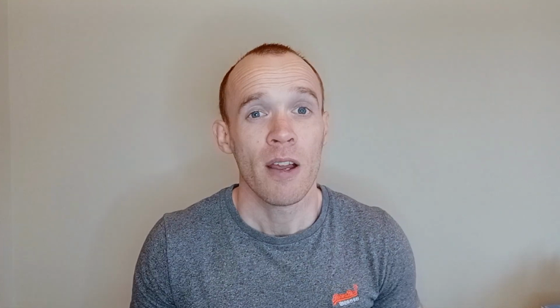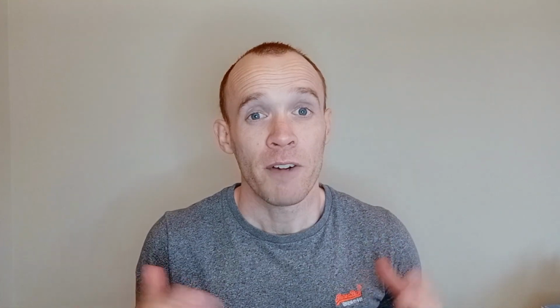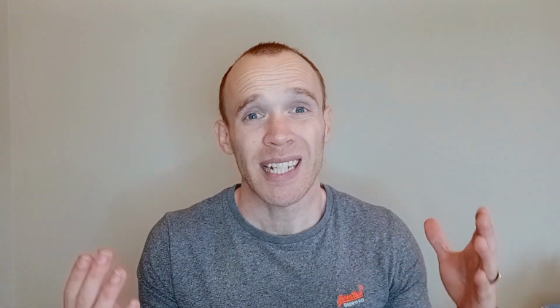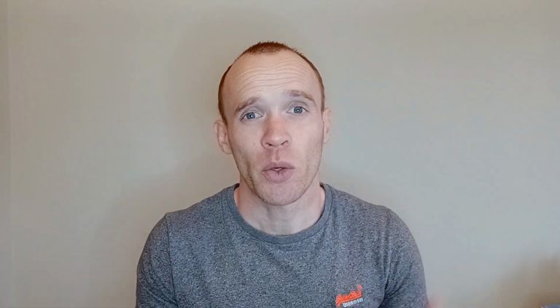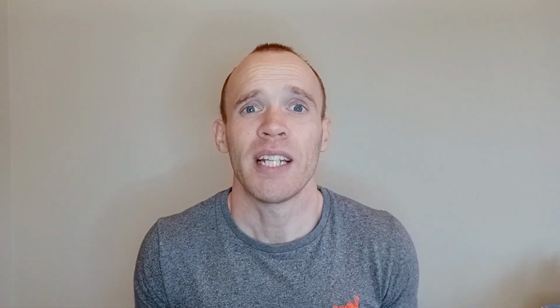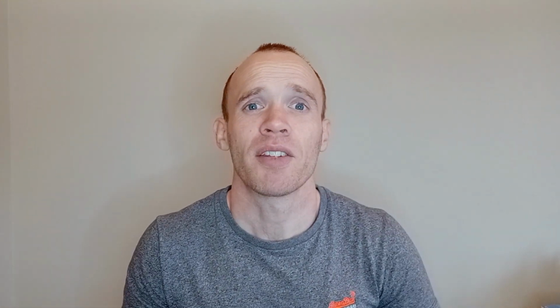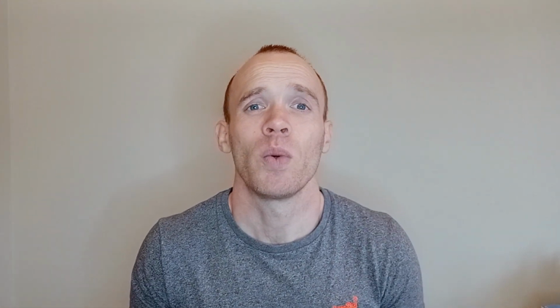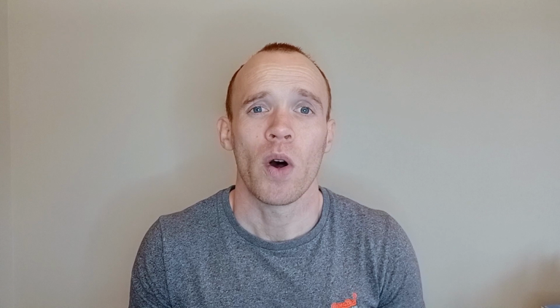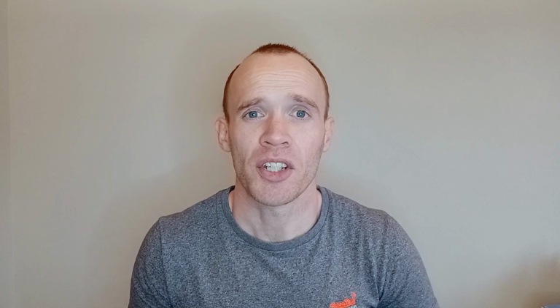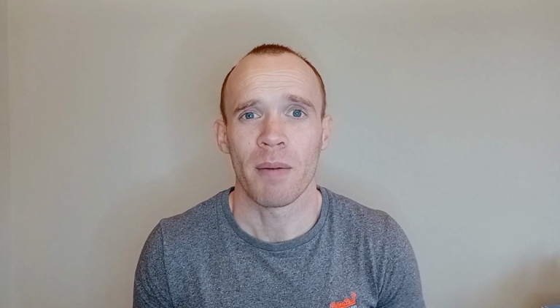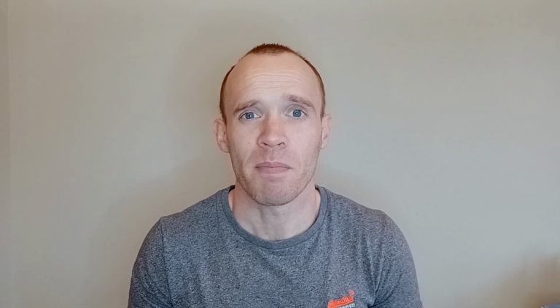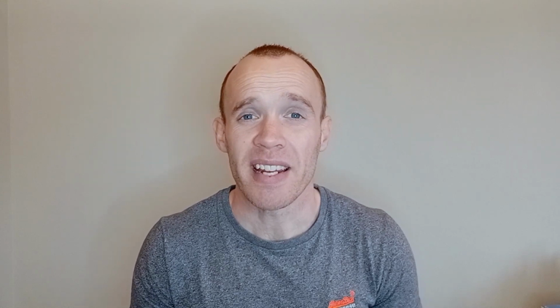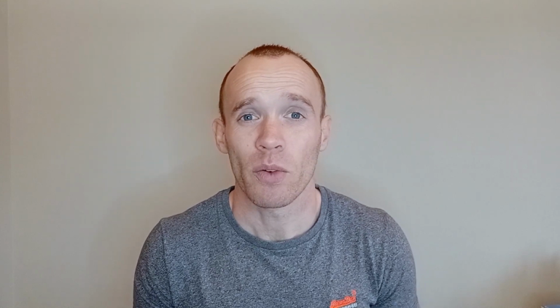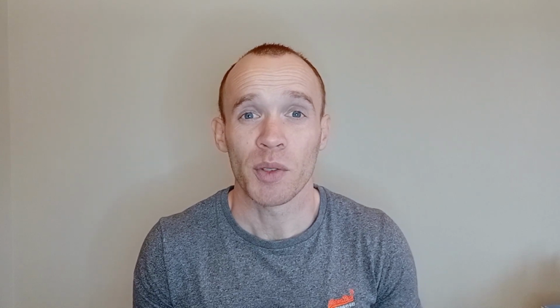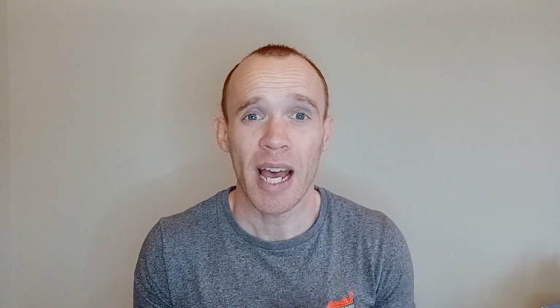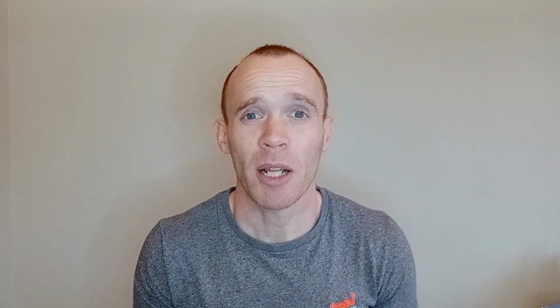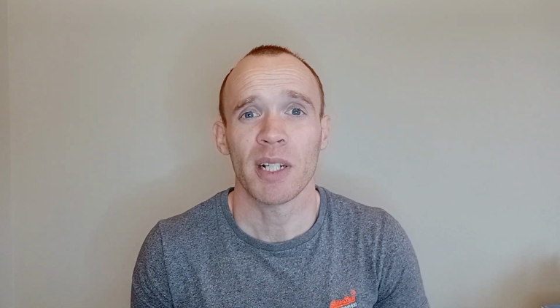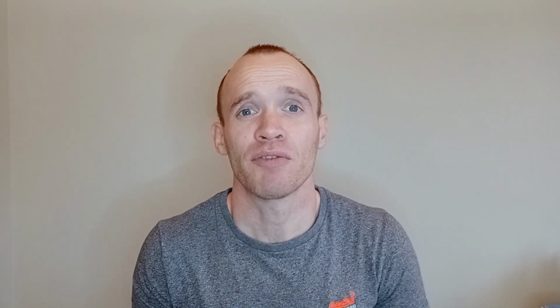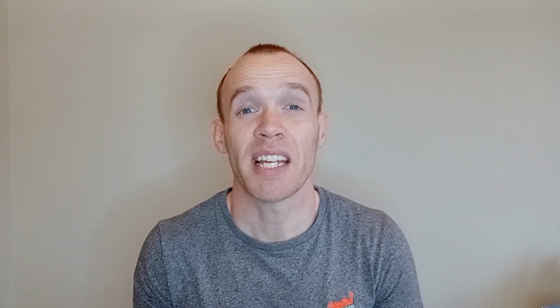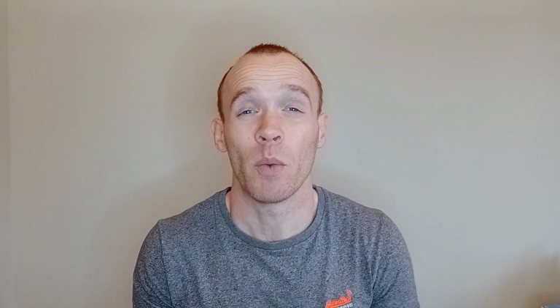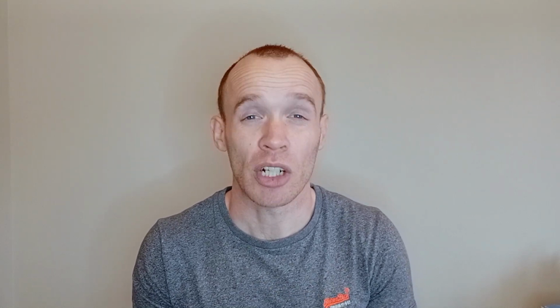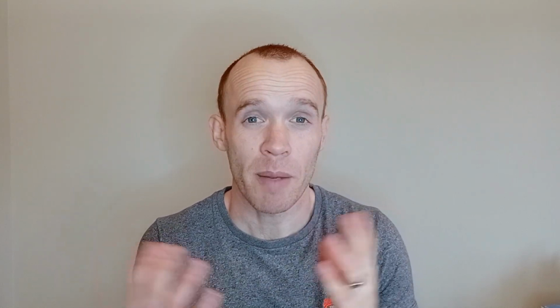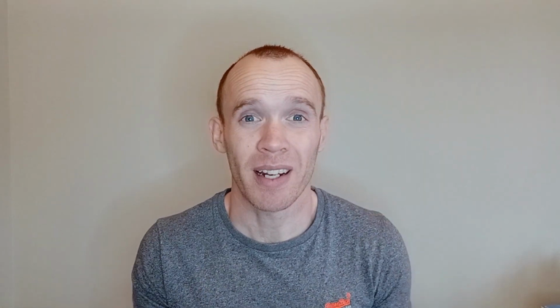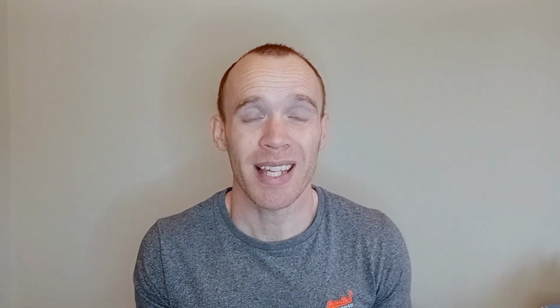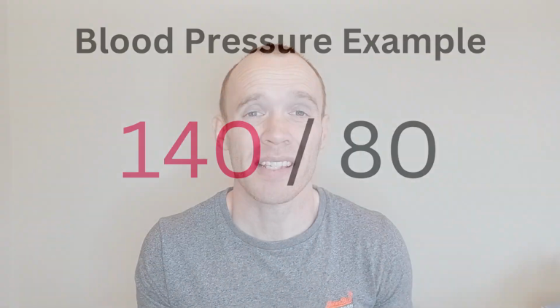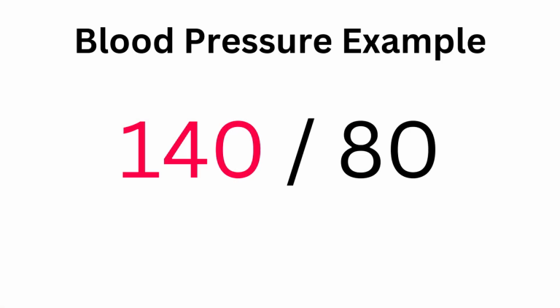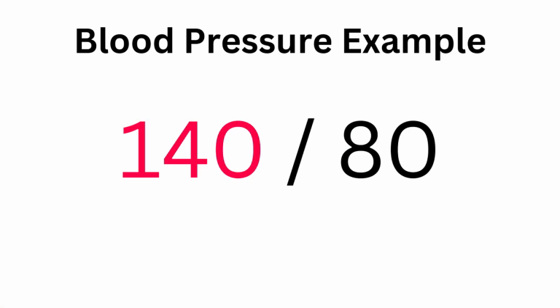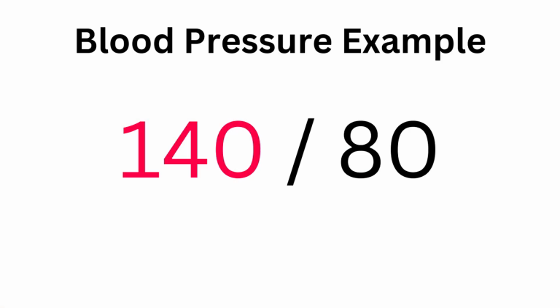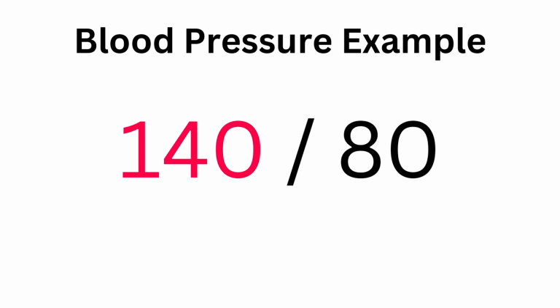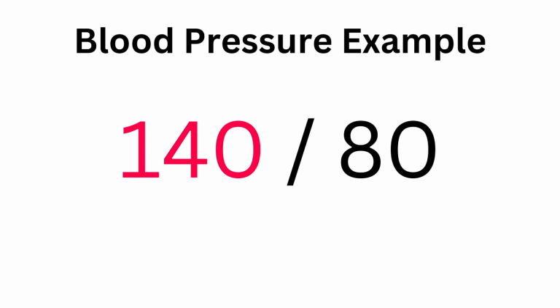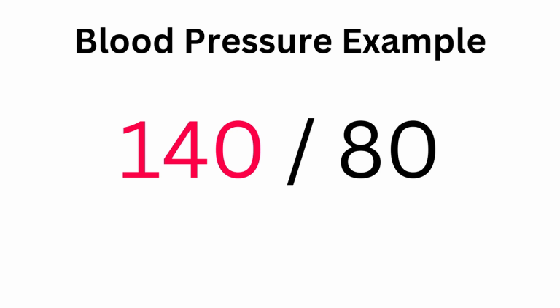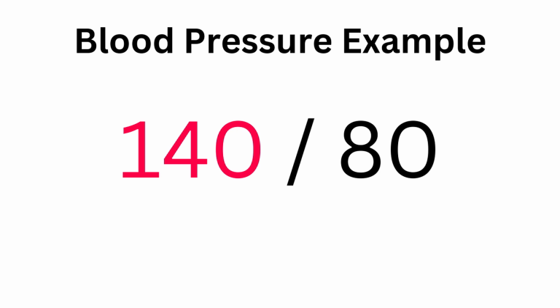First, let's quickly run through what the two numbers mean. When you get a blood pressure reading, it will look something like this, though hopefully with smaller numbers.